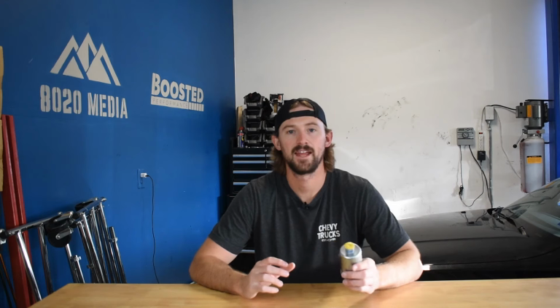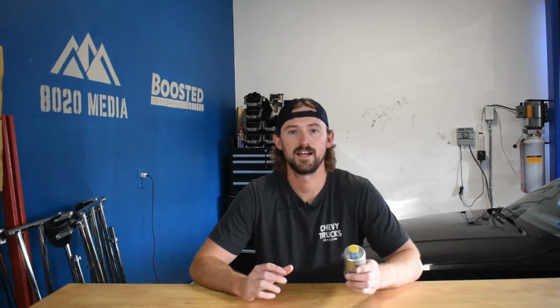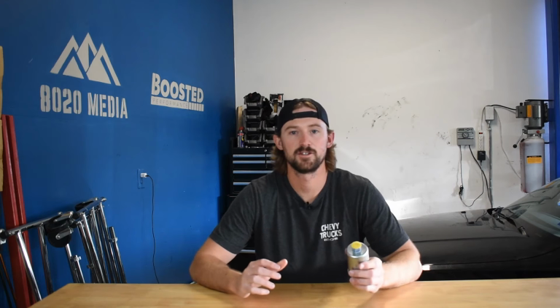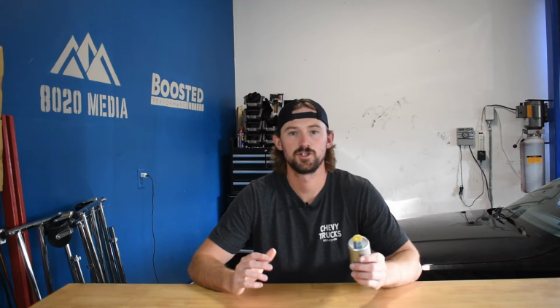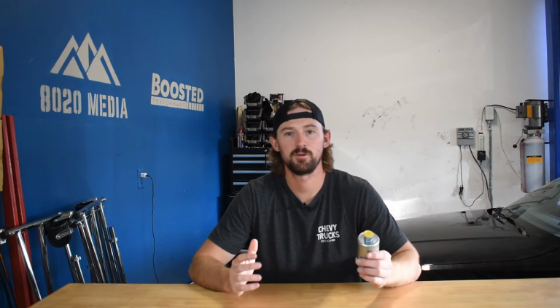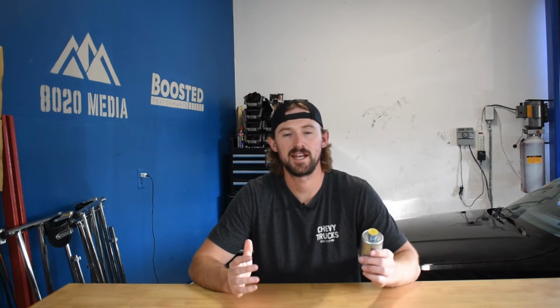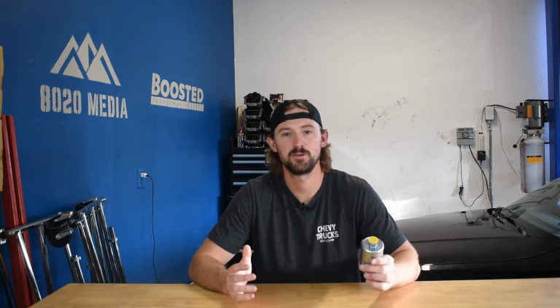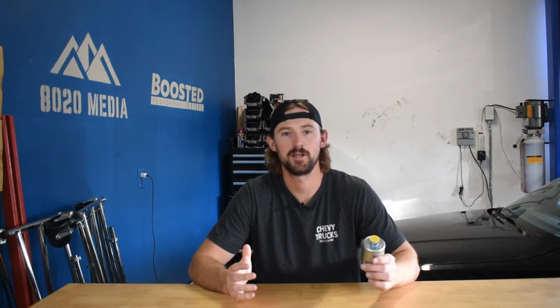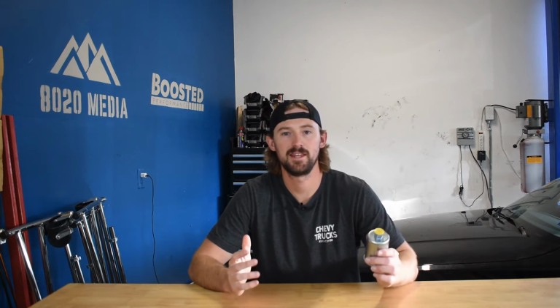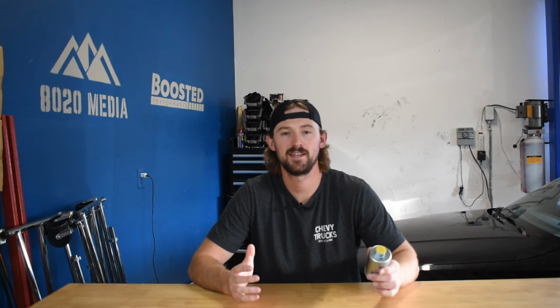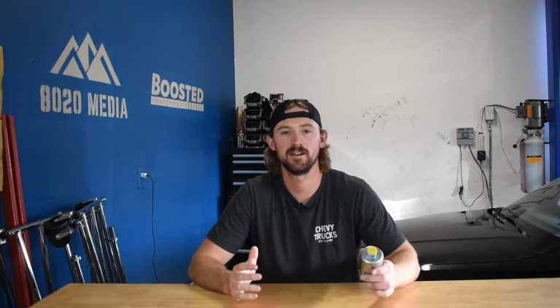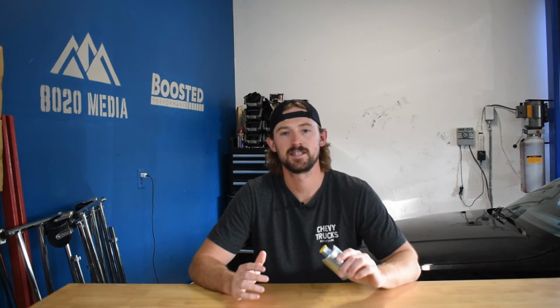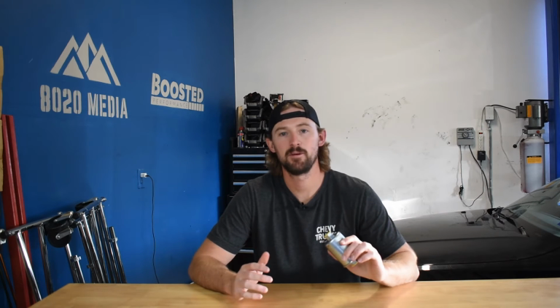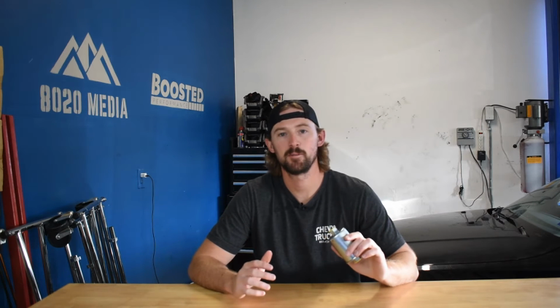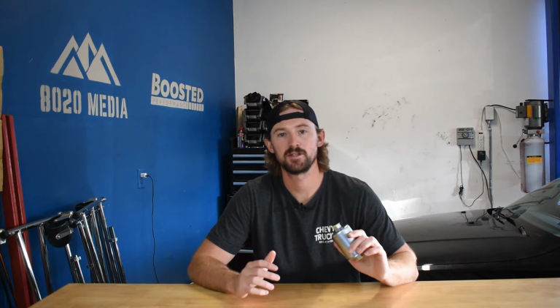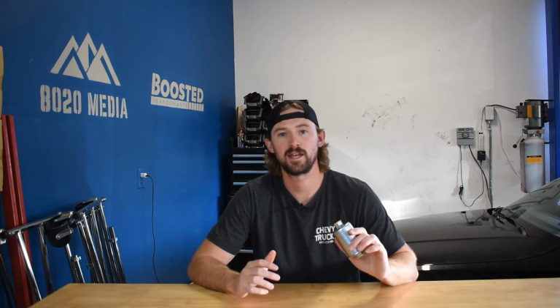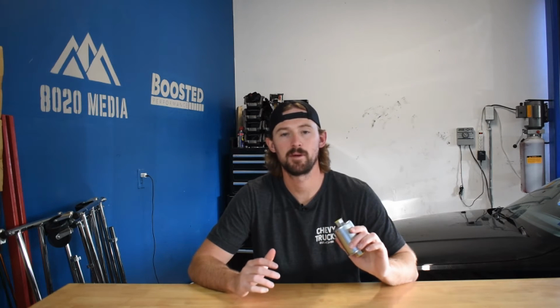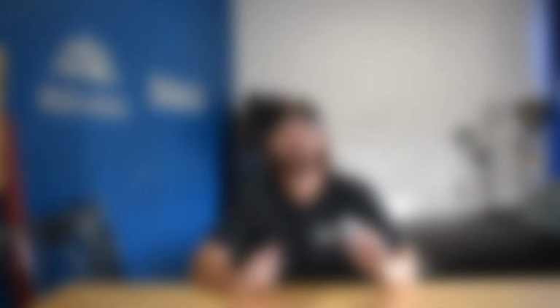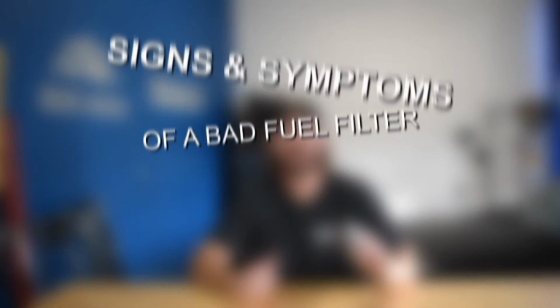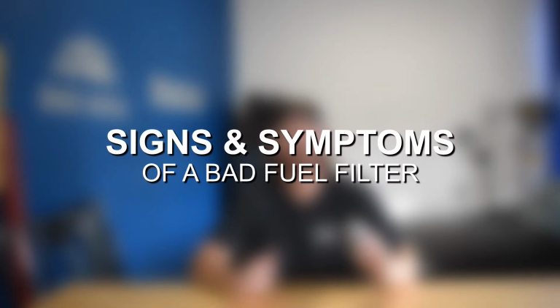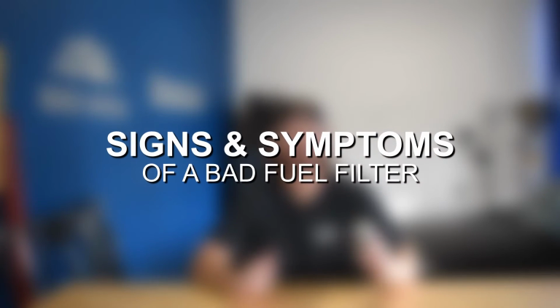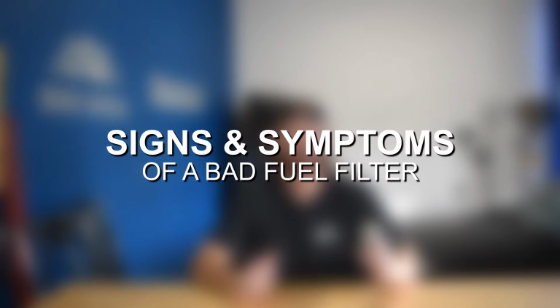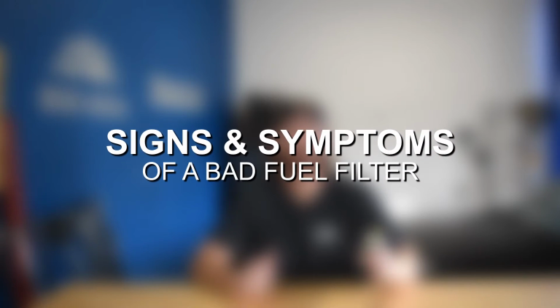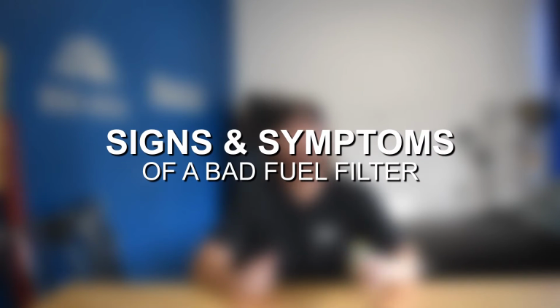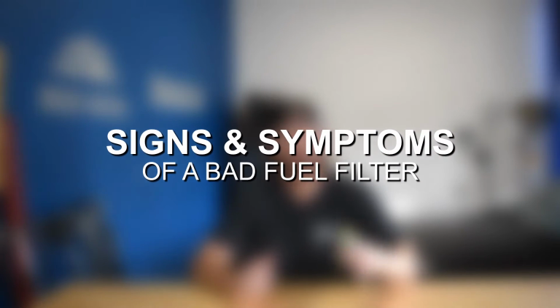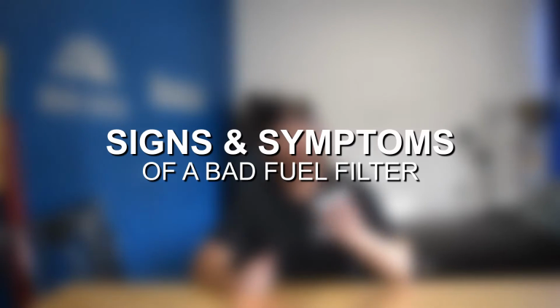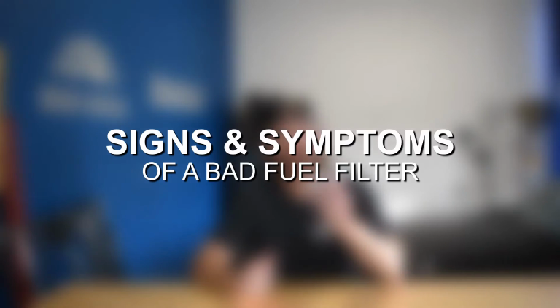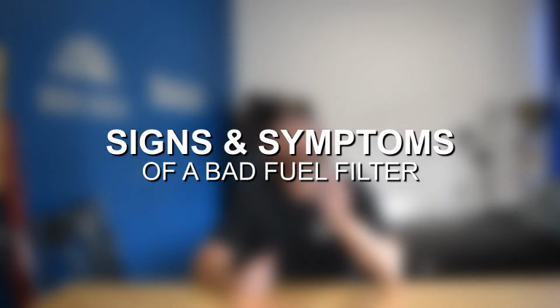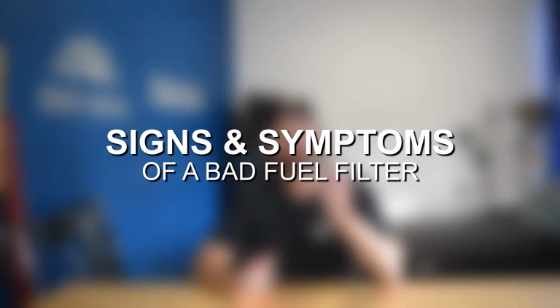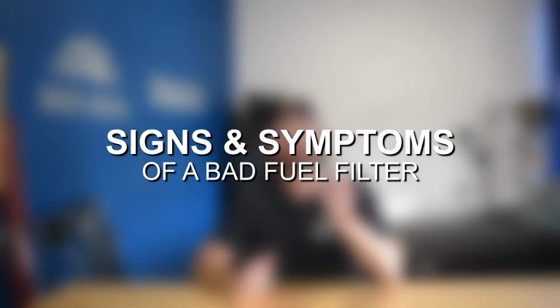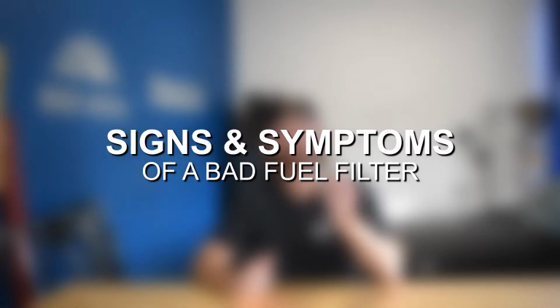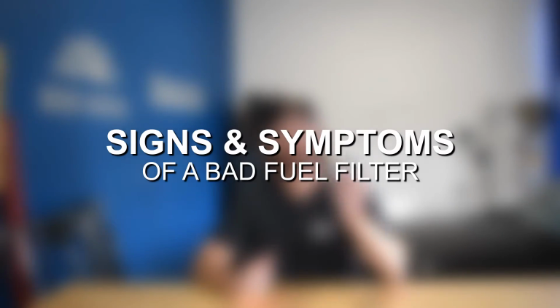Hey guys, Jake with 8020 Media here. Today we're going to be talking about signs and symptoms of a bad fuel filter.